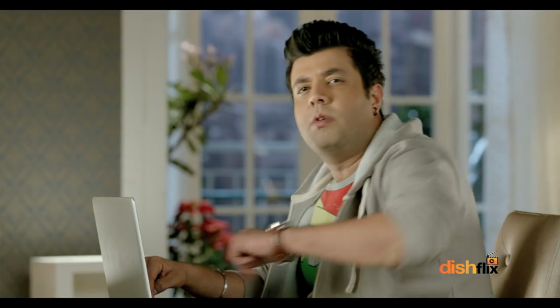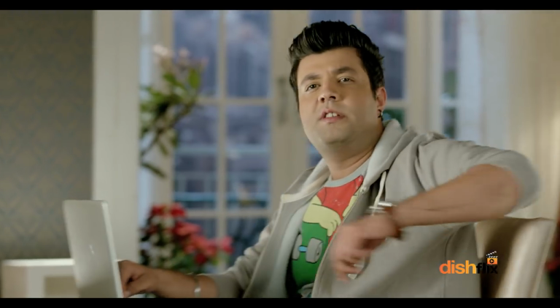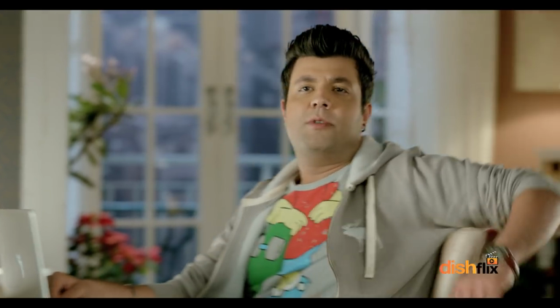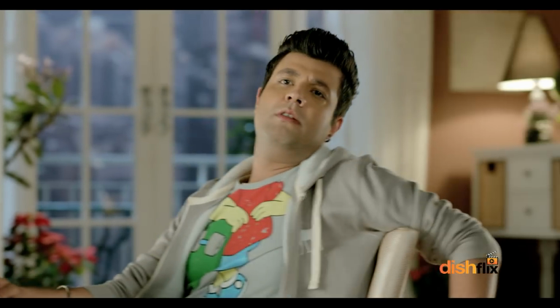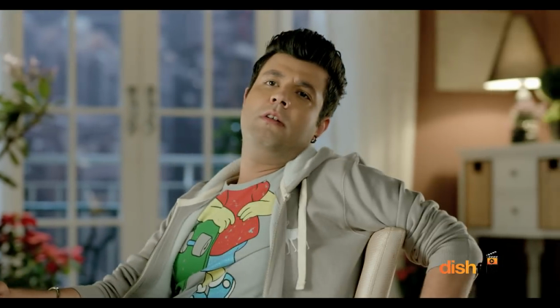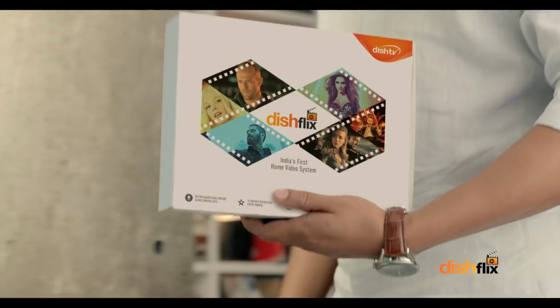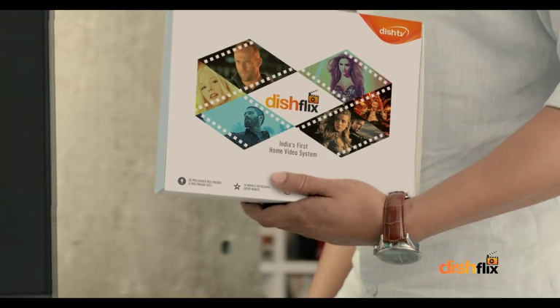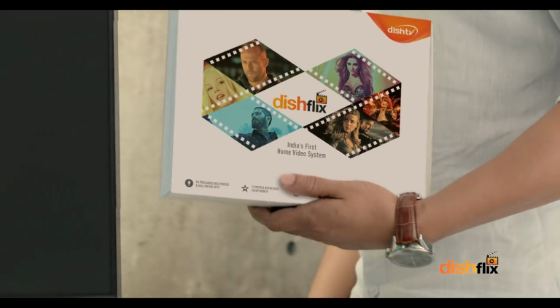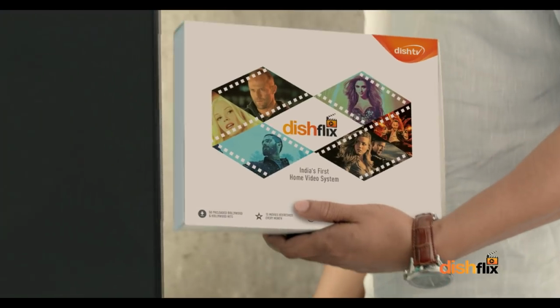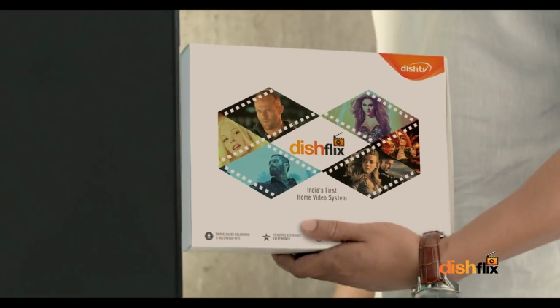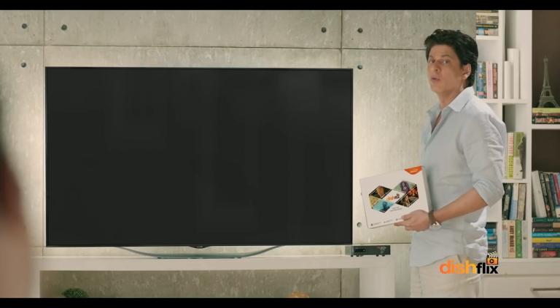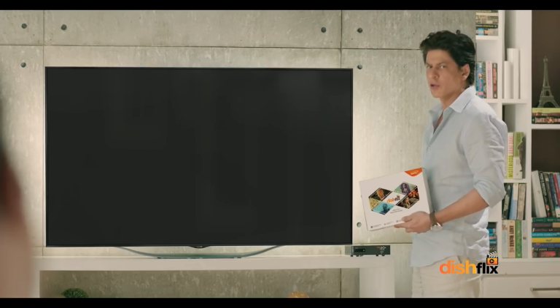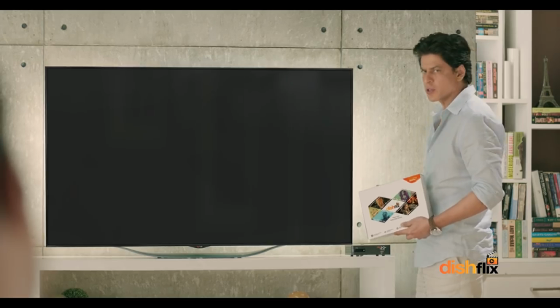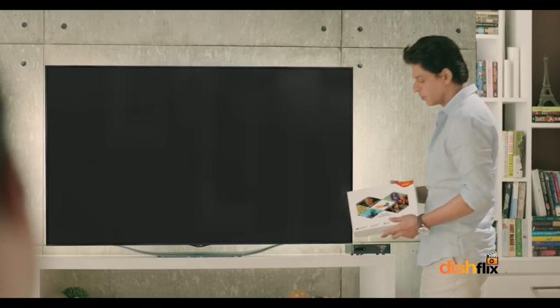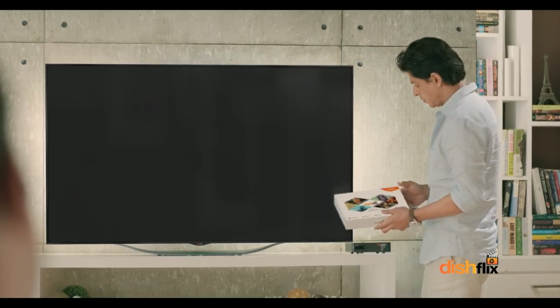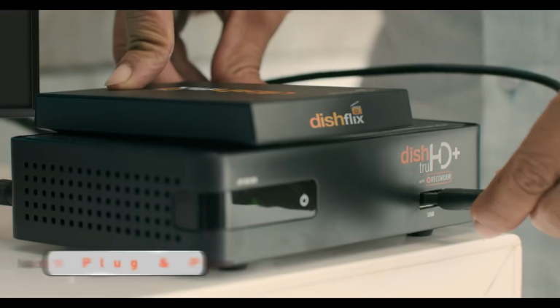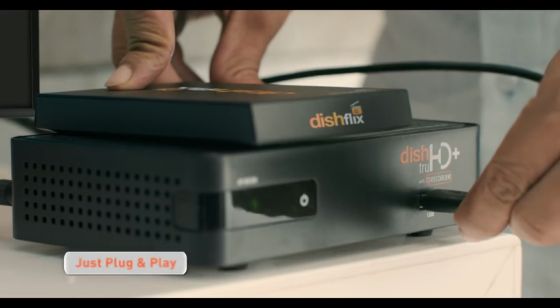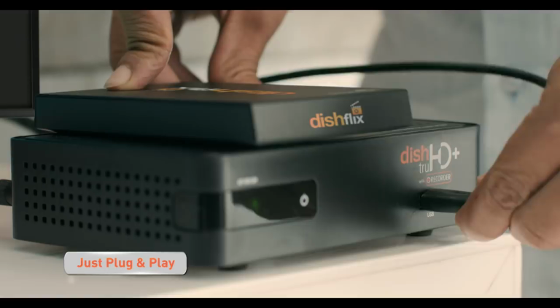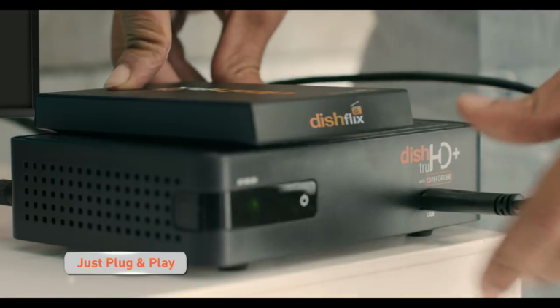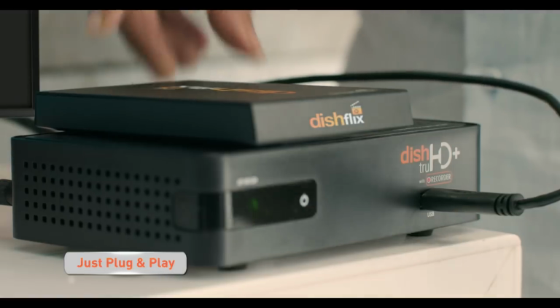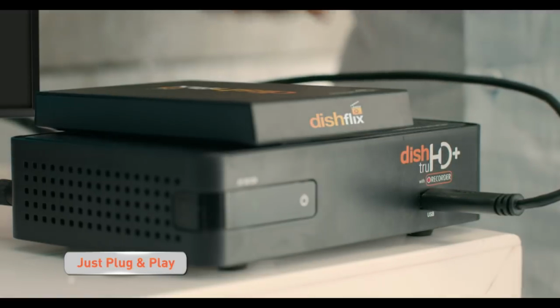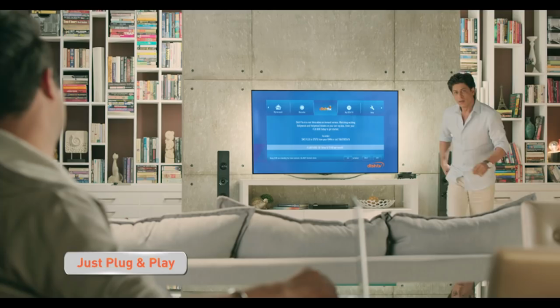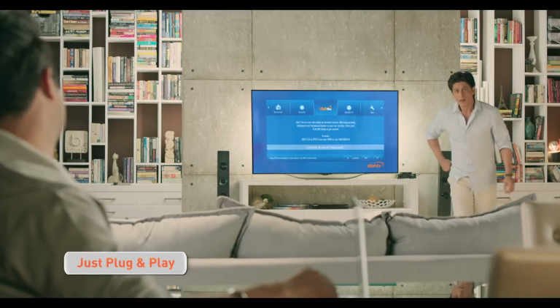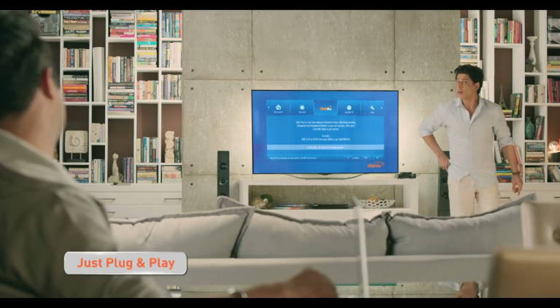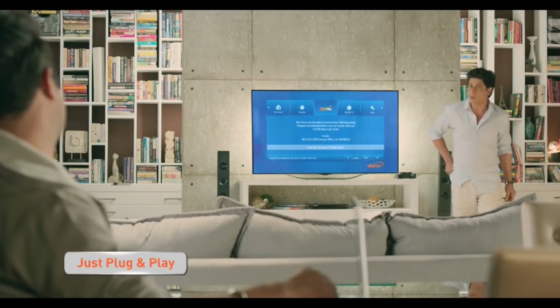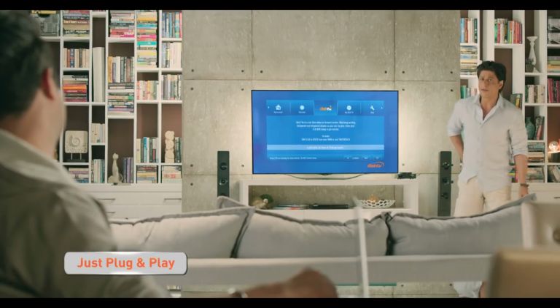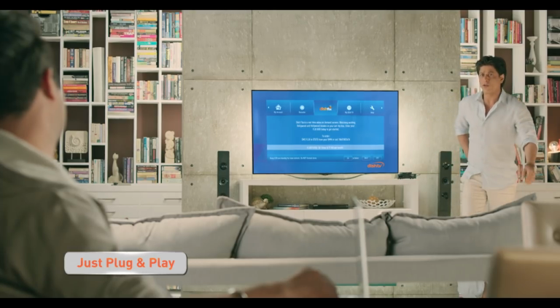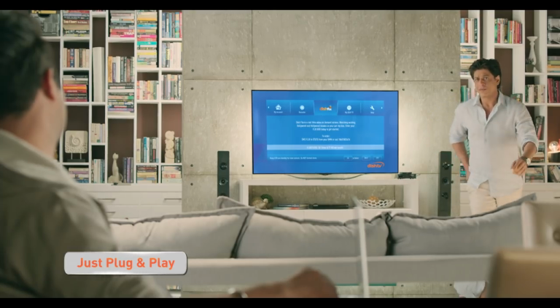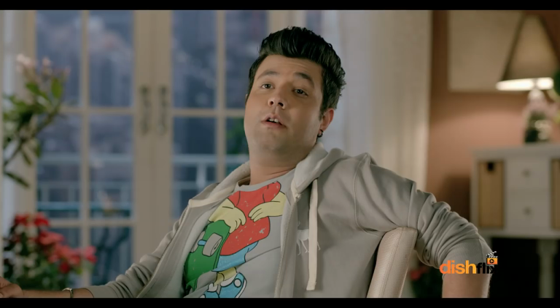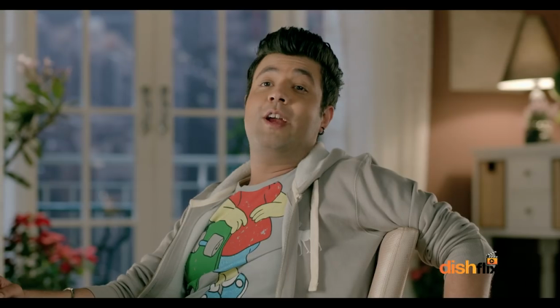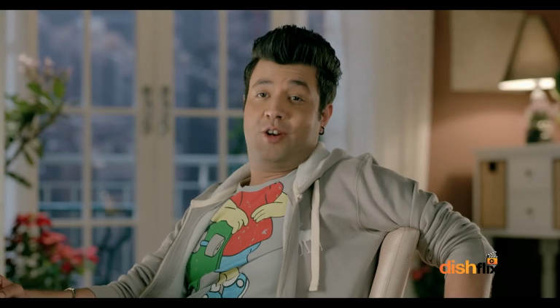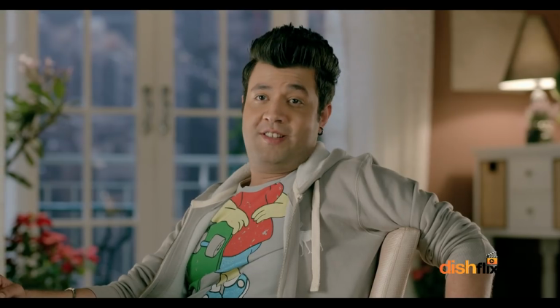What's this, bro? Dish Flix. Home Video System. Kamal's technology.